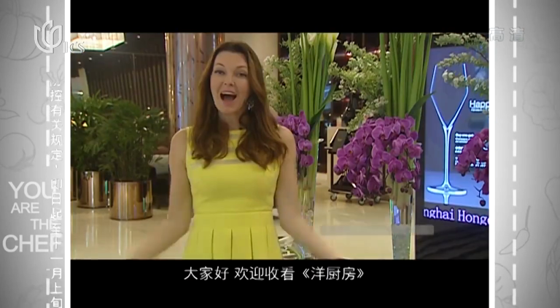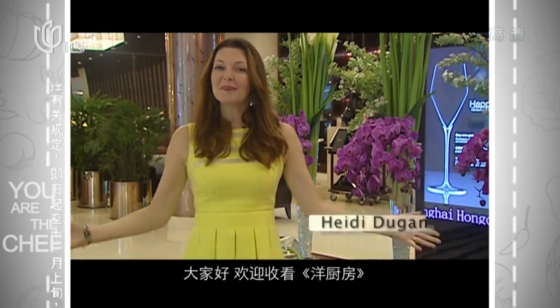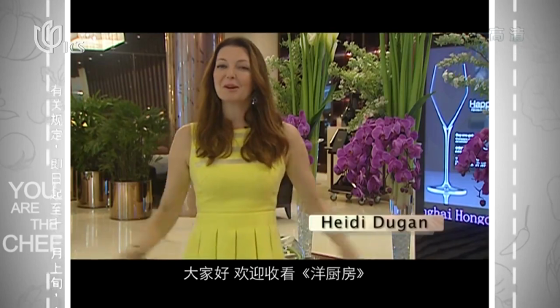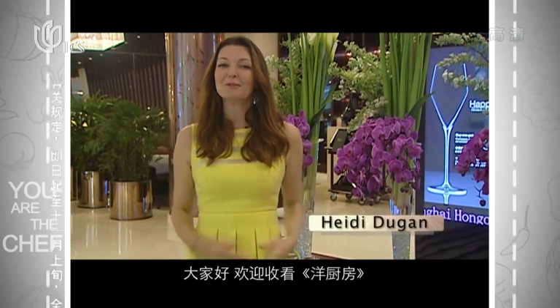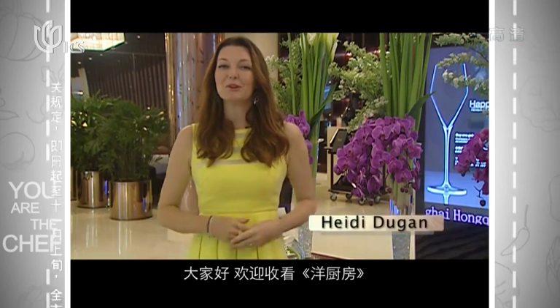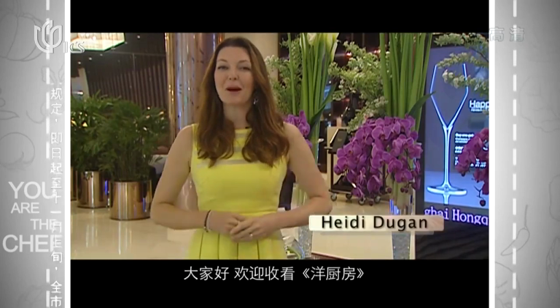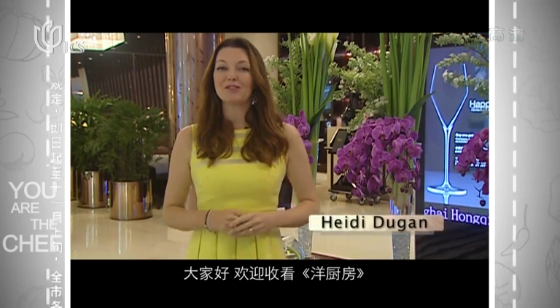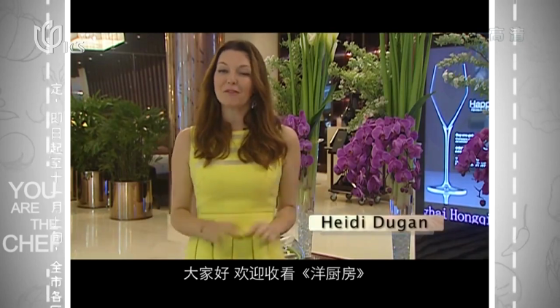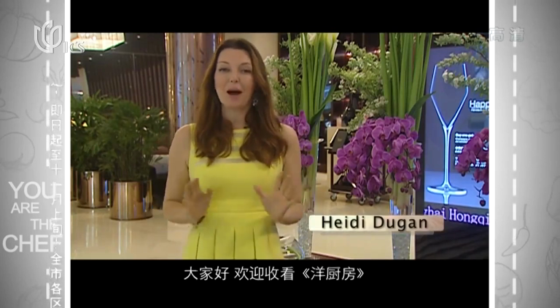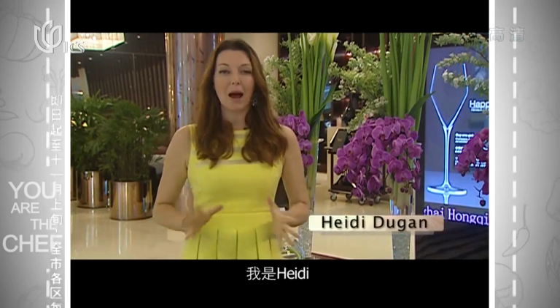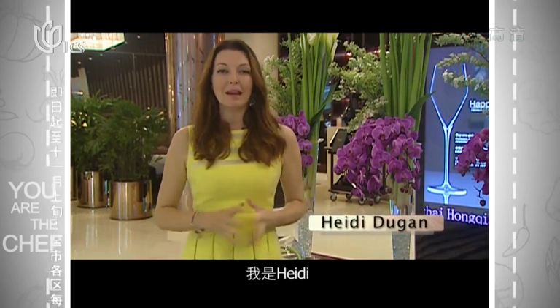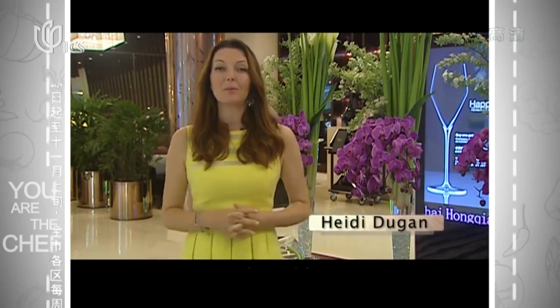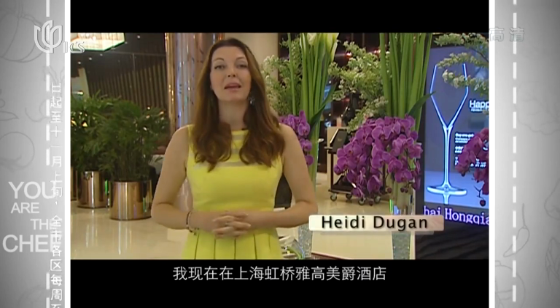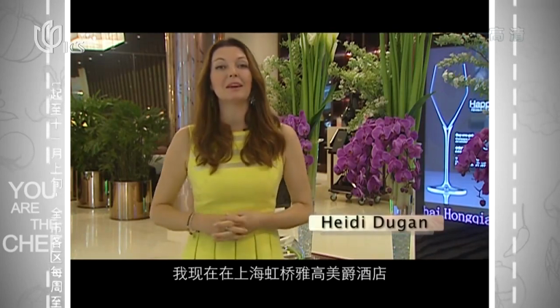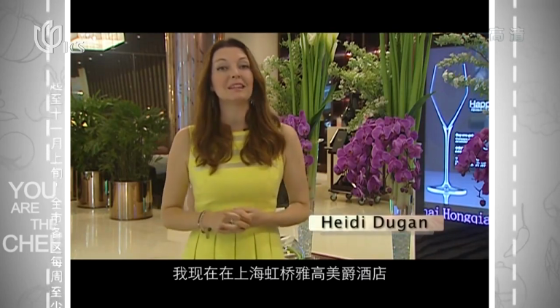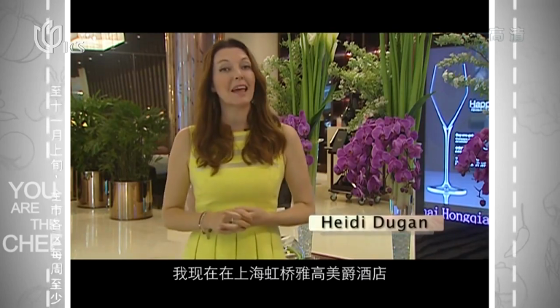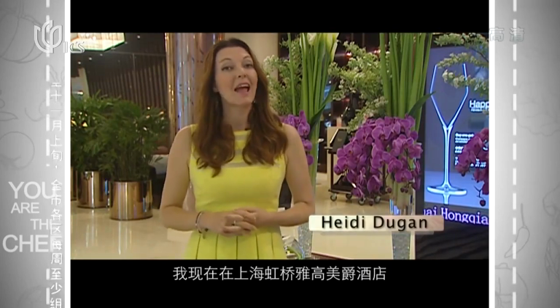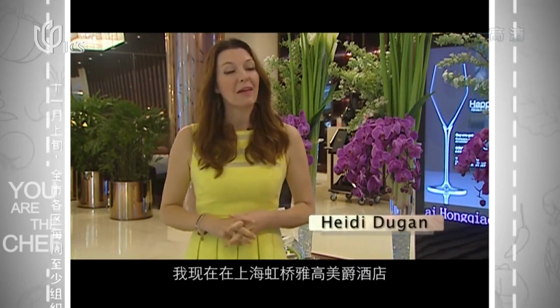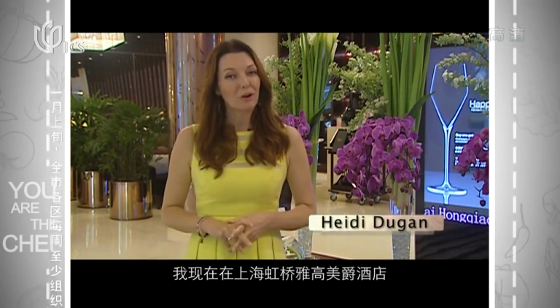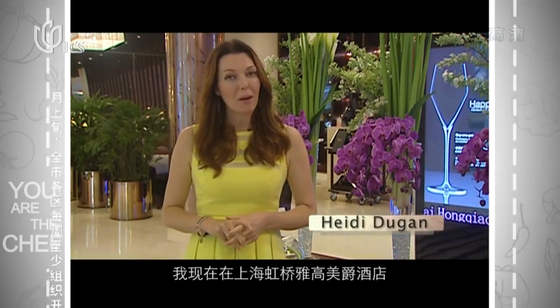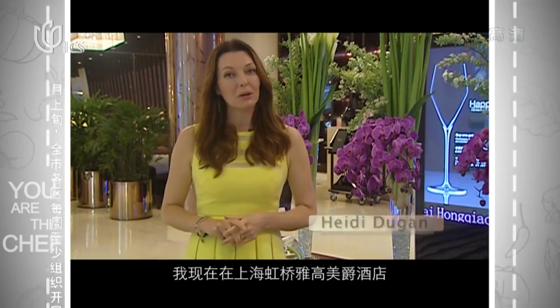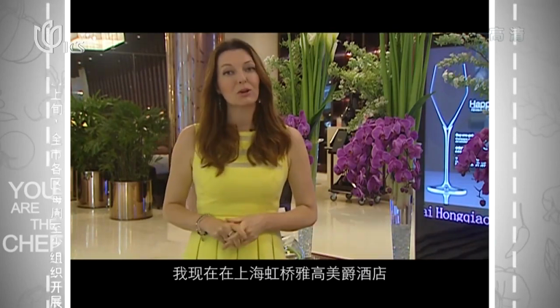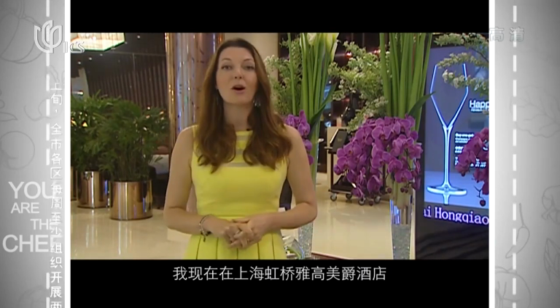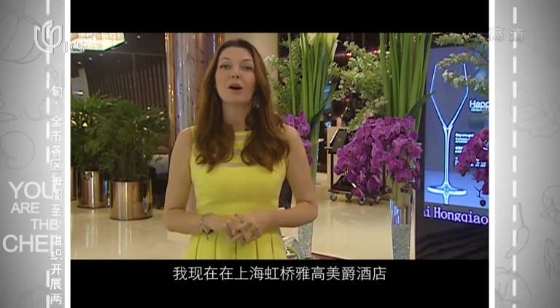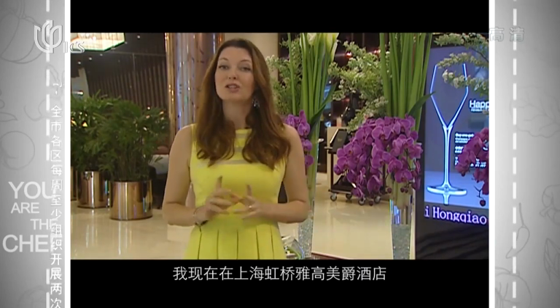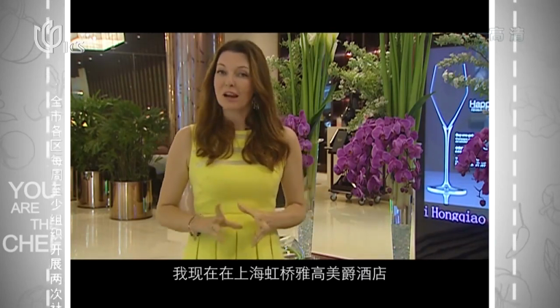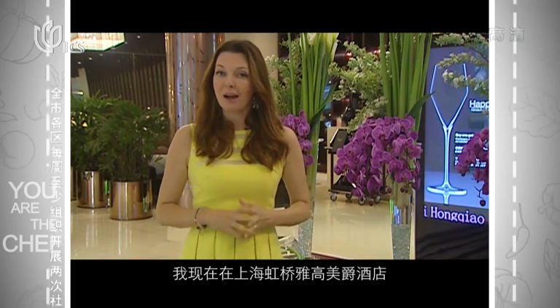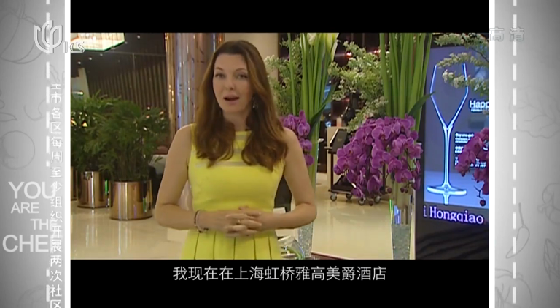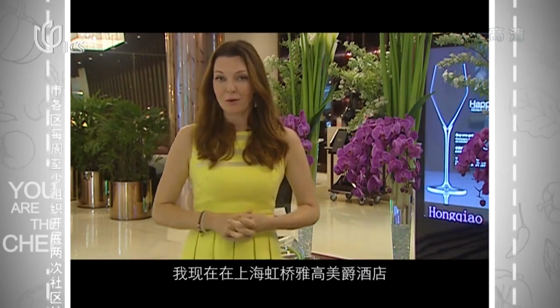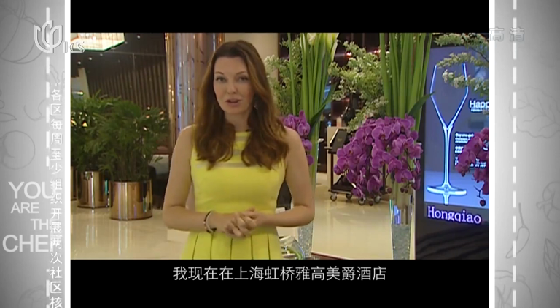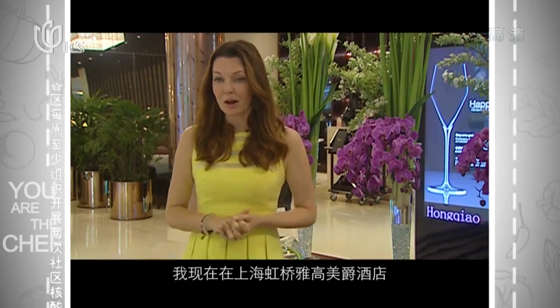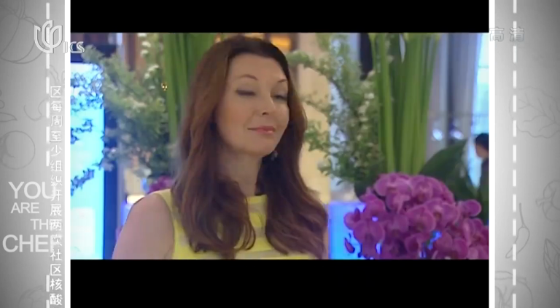Hi, and welcome to You Are The Chef. I'm Heidi, and we're here today at the Grand Mercure Shanghai Hong Chao.